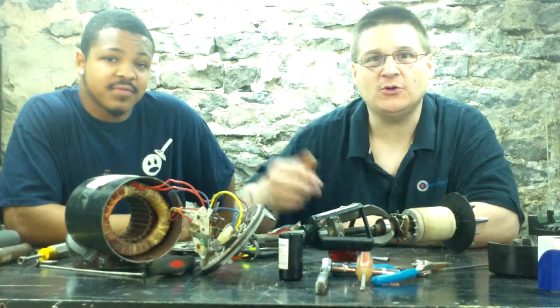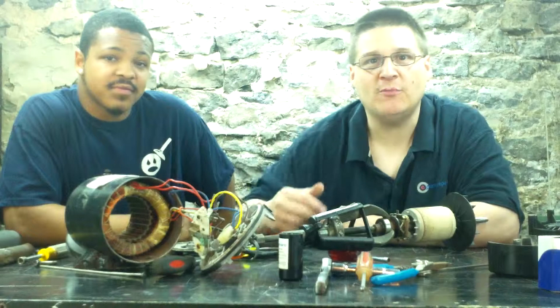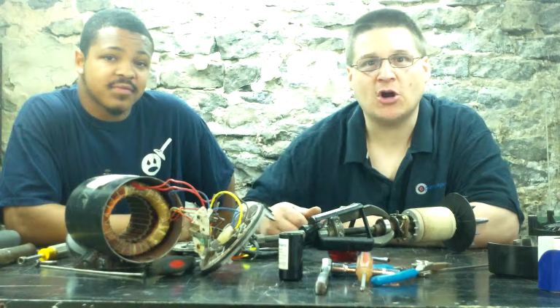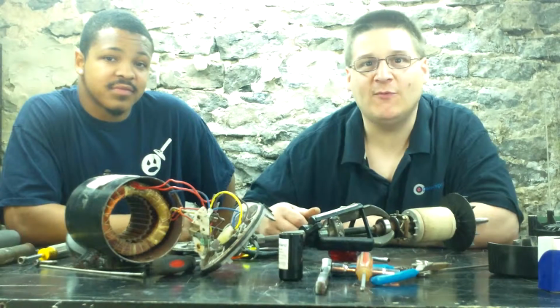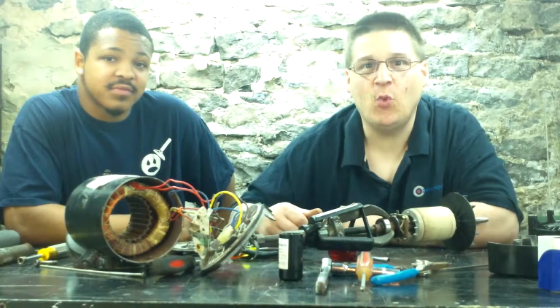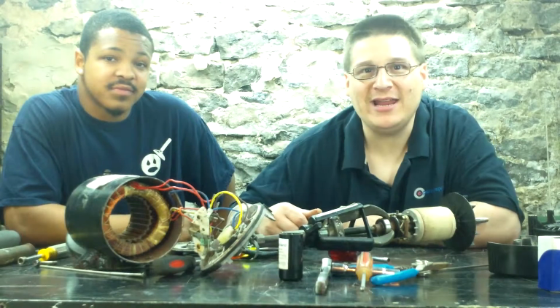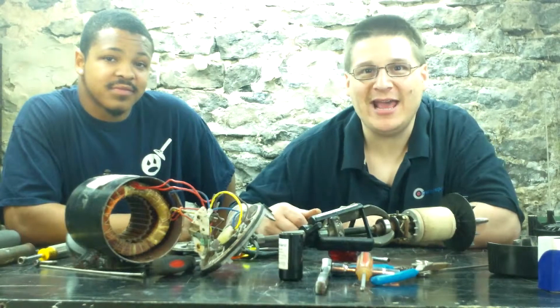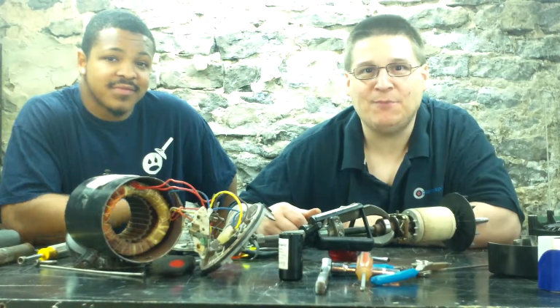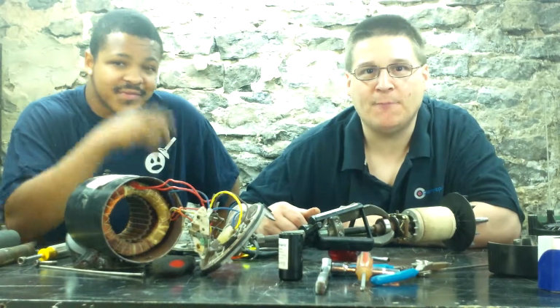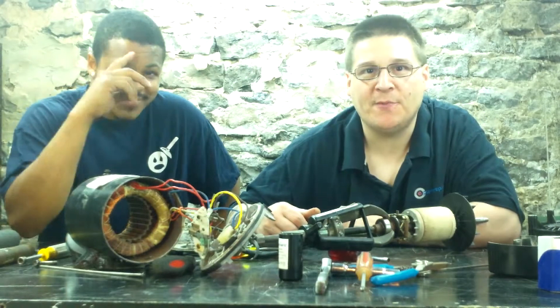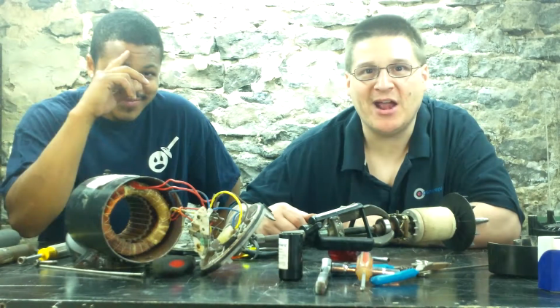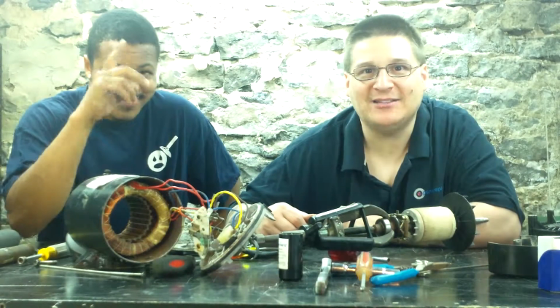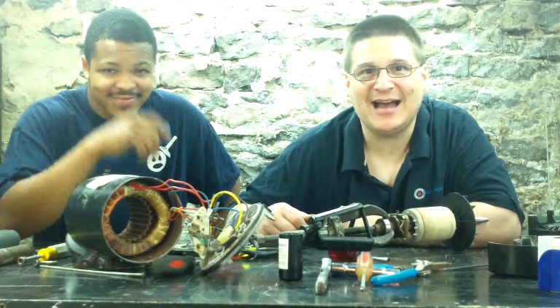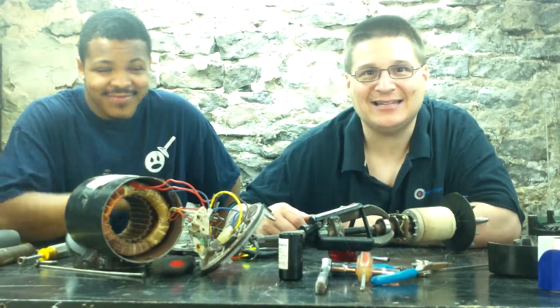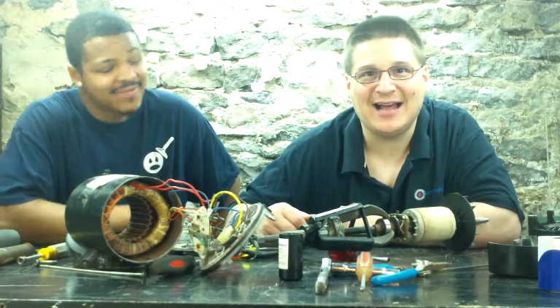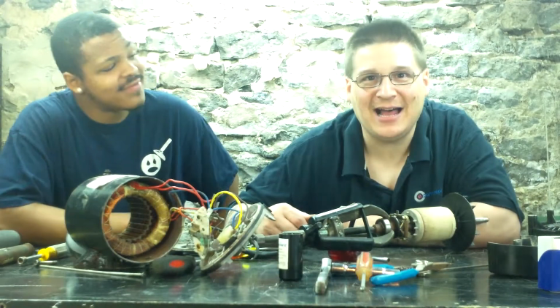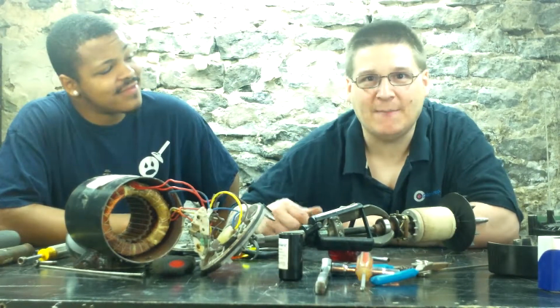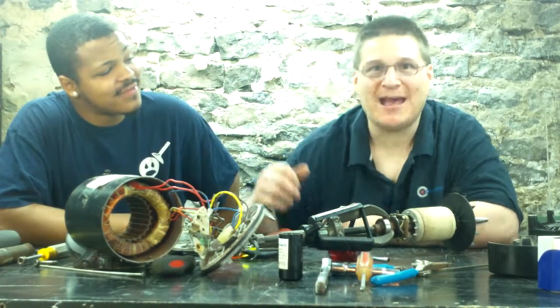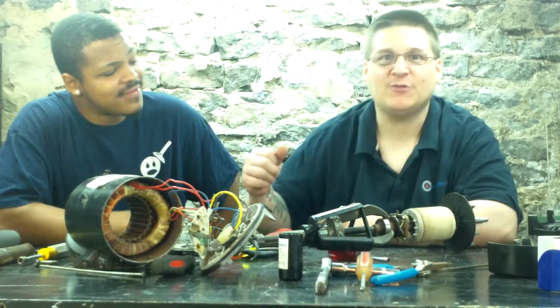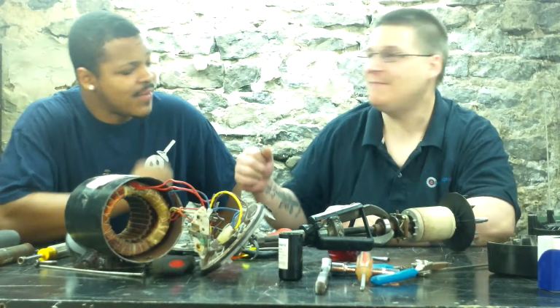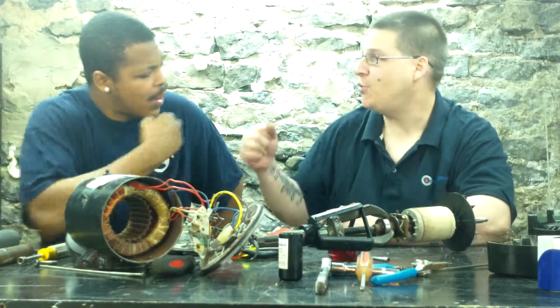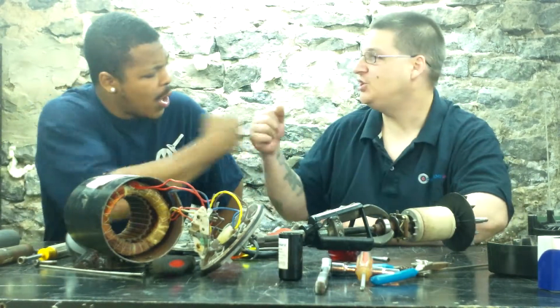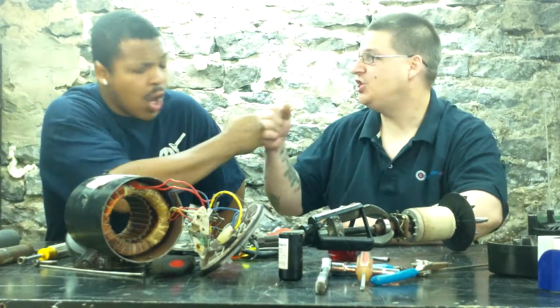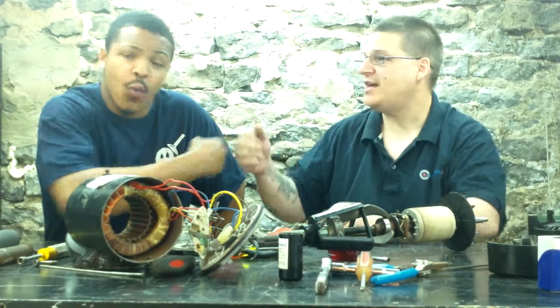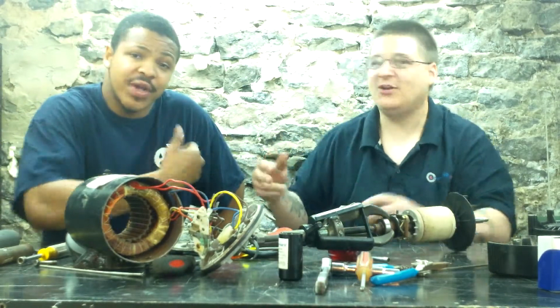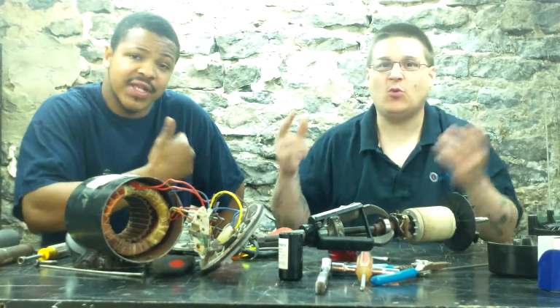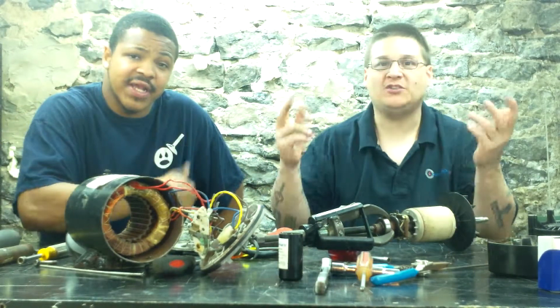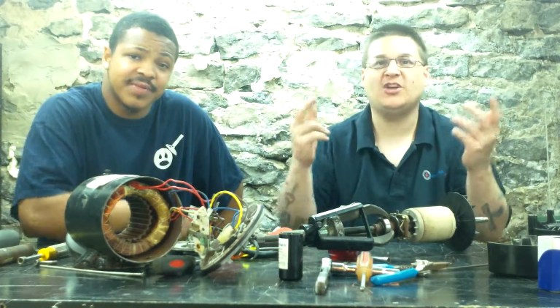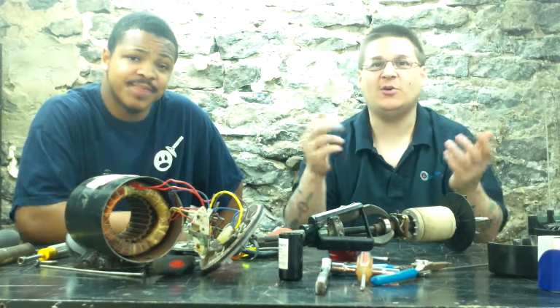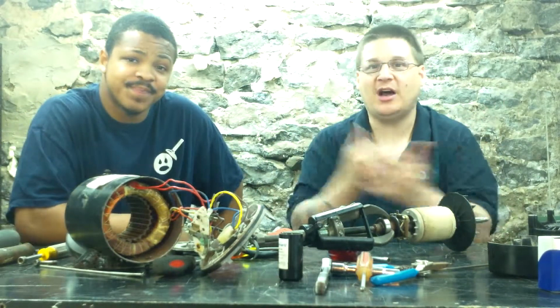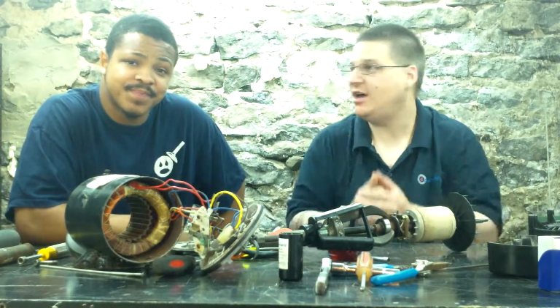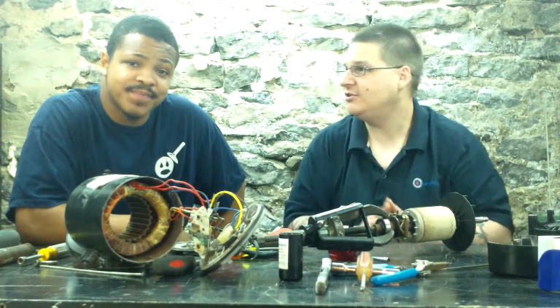Yo, it's Marco from wetheadpumprepair.com. I'm back with my boy Jetta, what's going on?